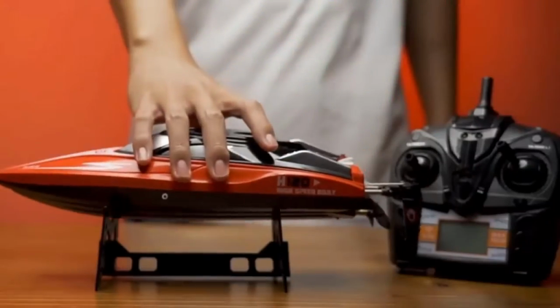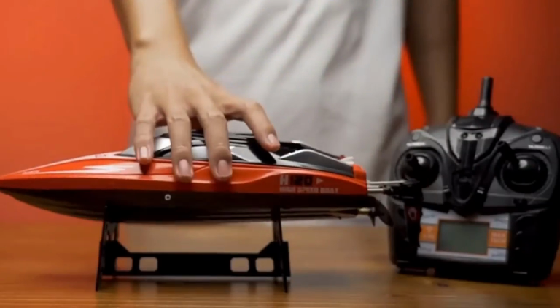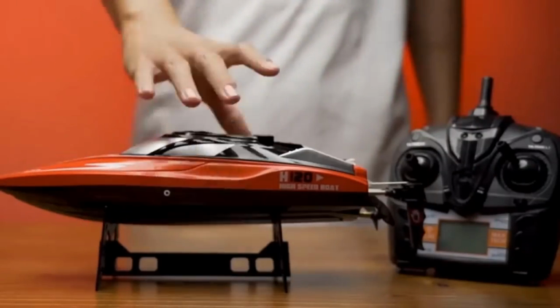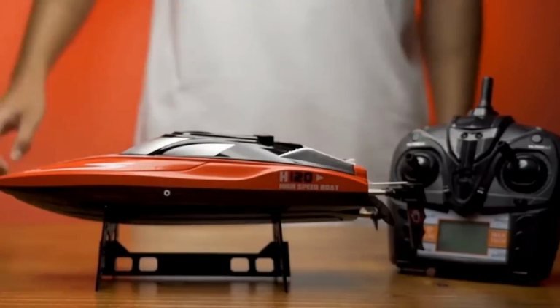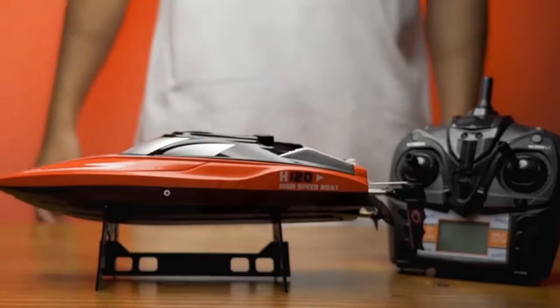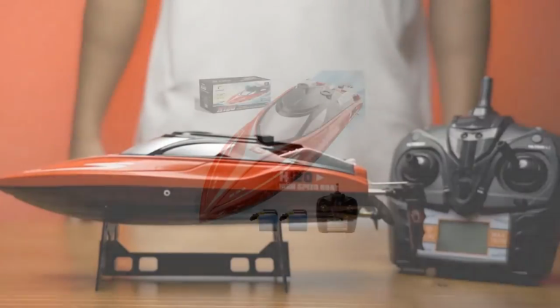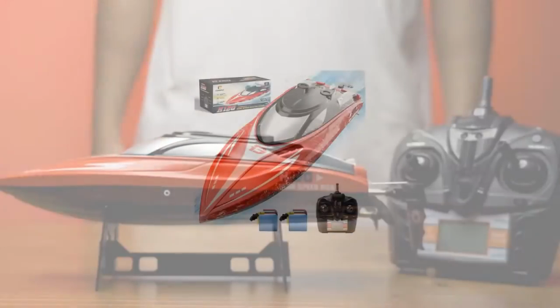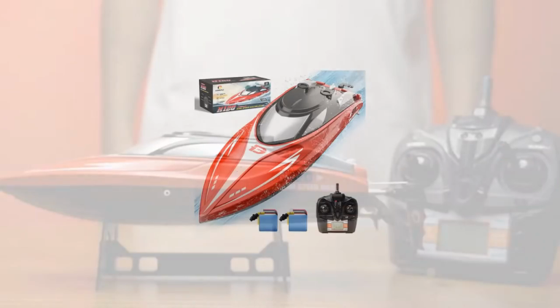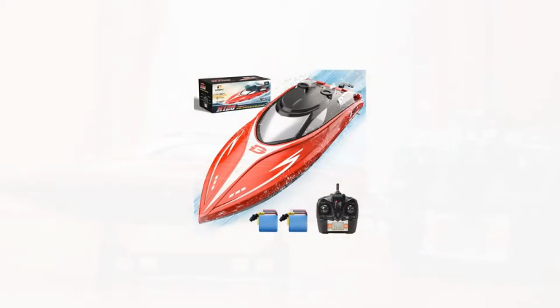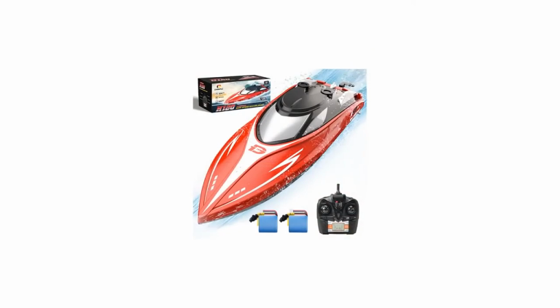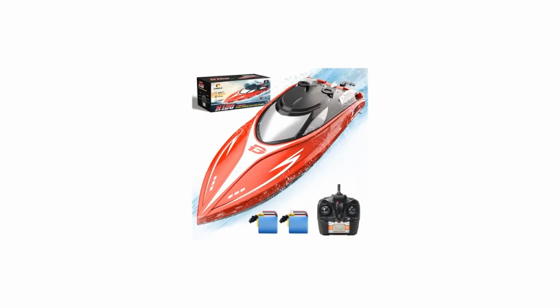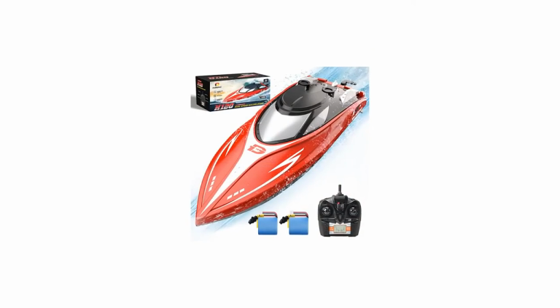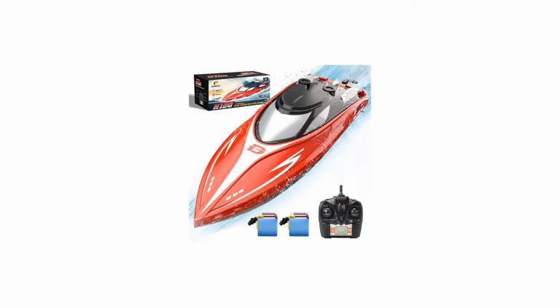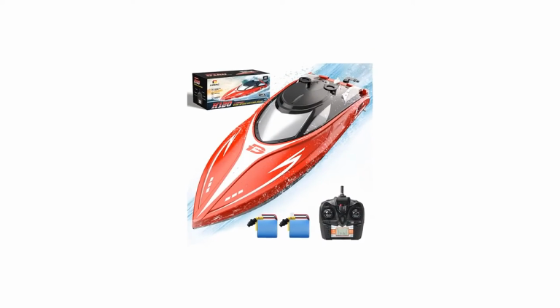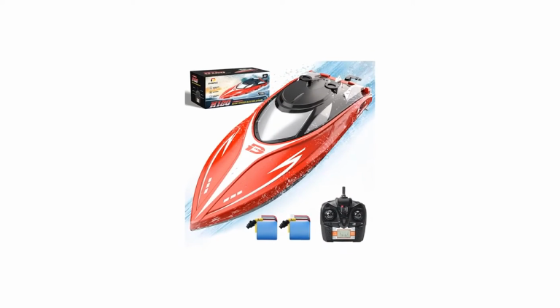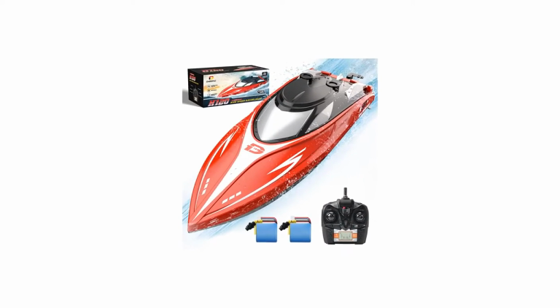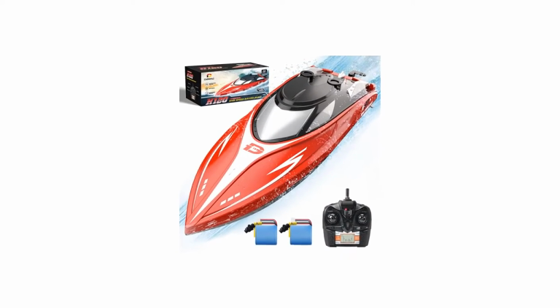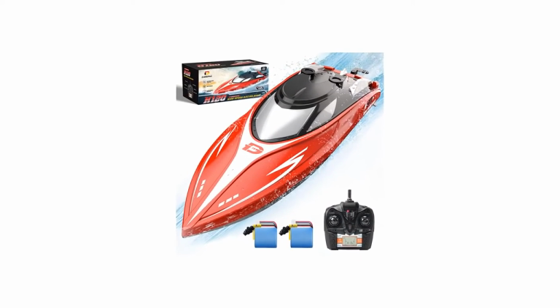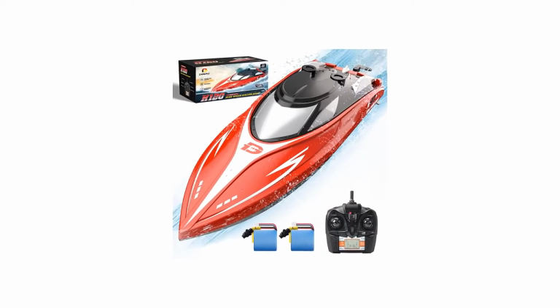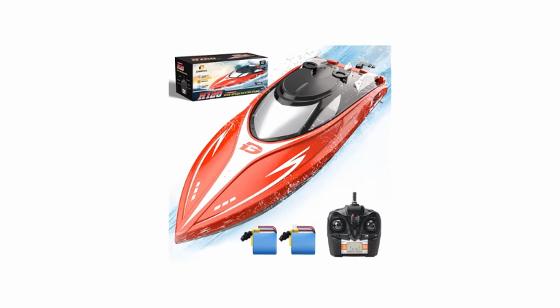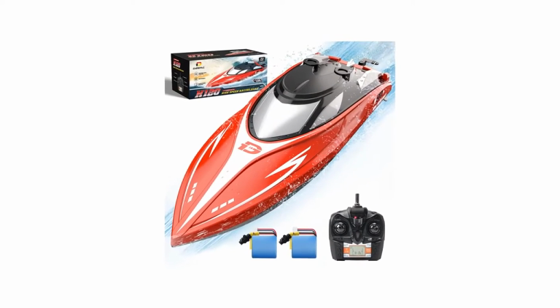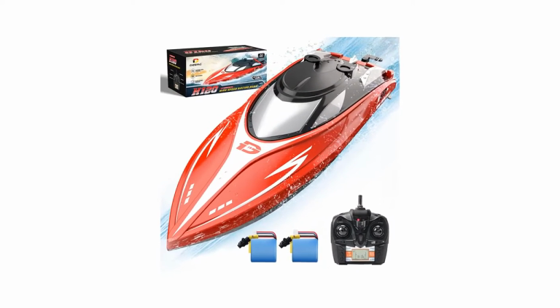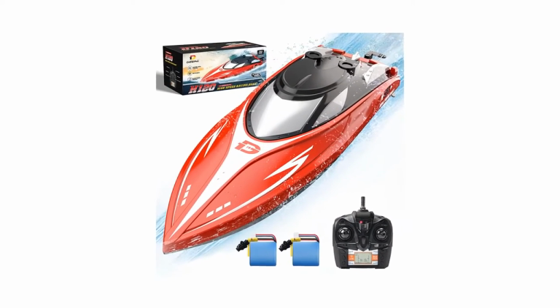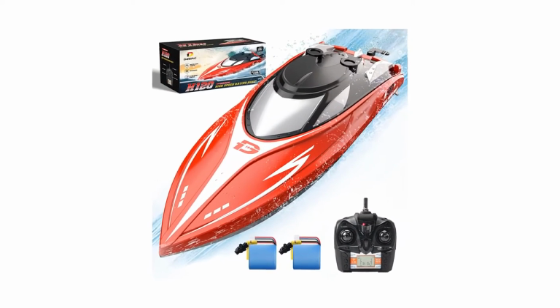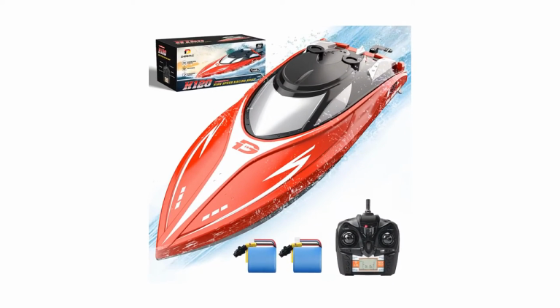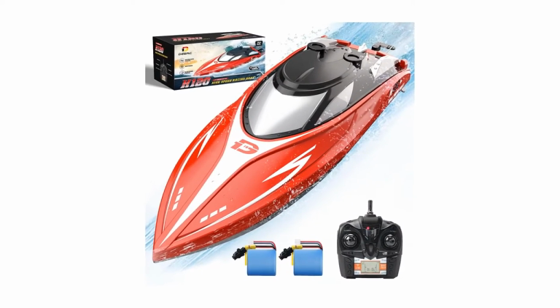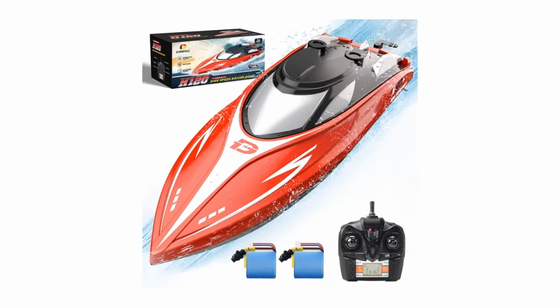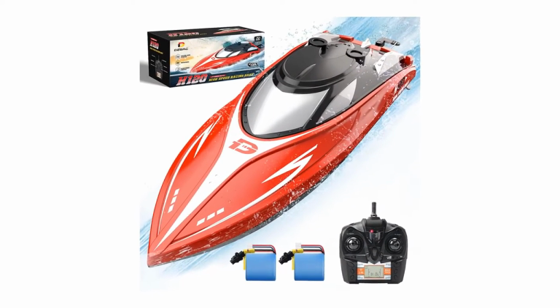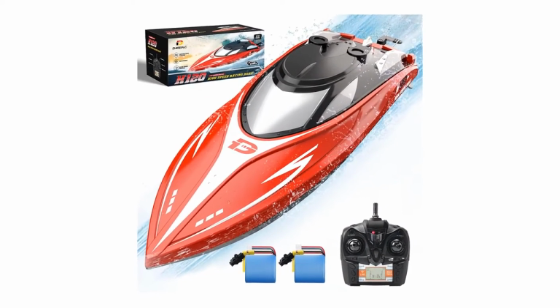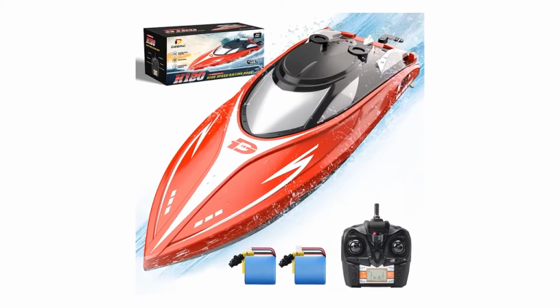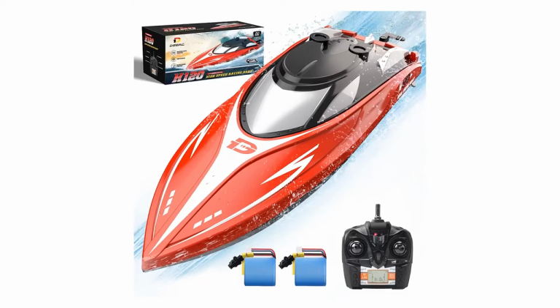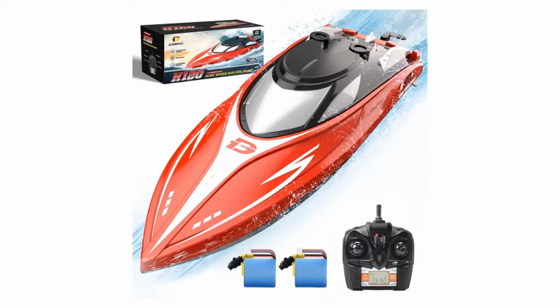When your ship has low voltage, the controller will beep to remind you to bring the boat back immediately, keeping you from losing control of it.